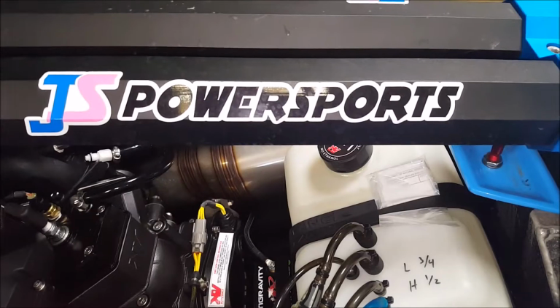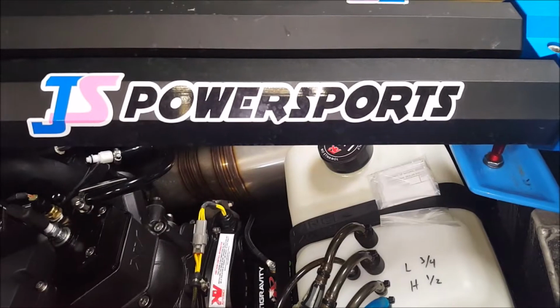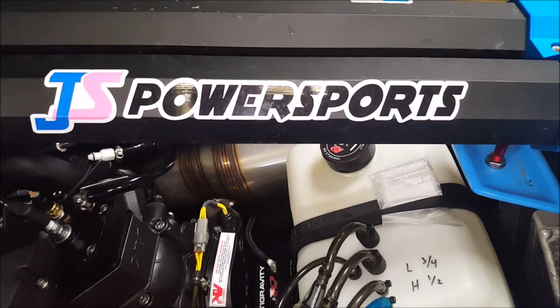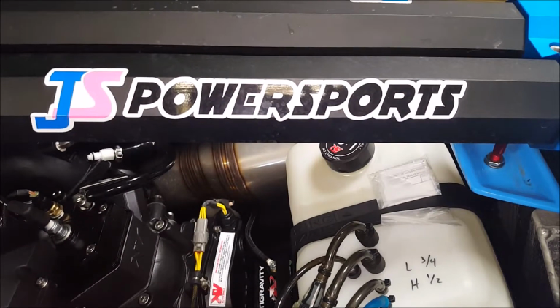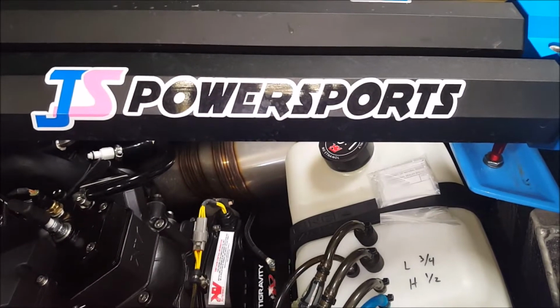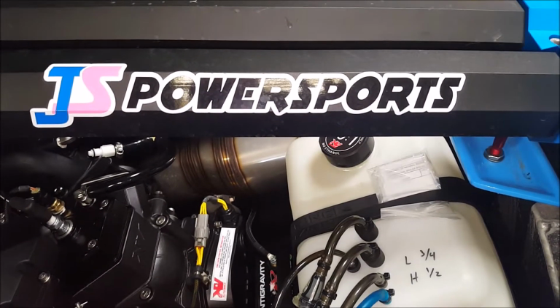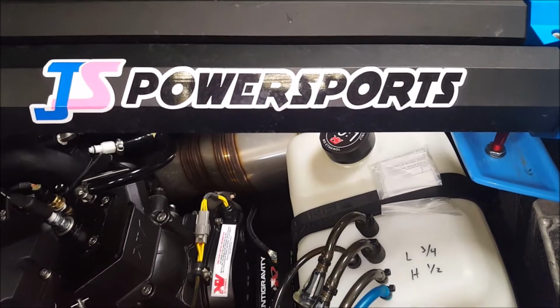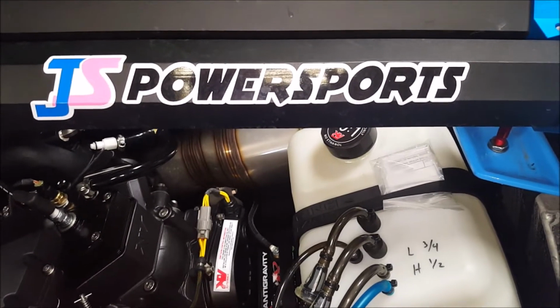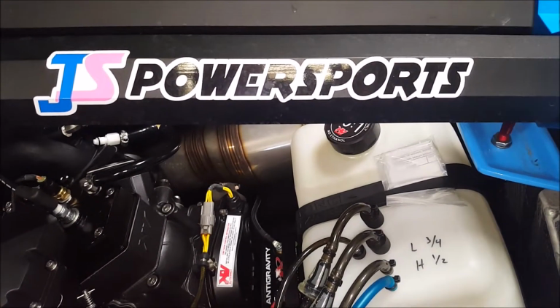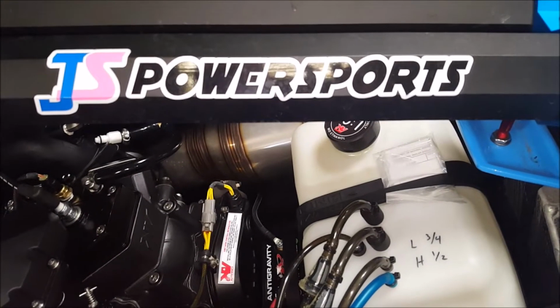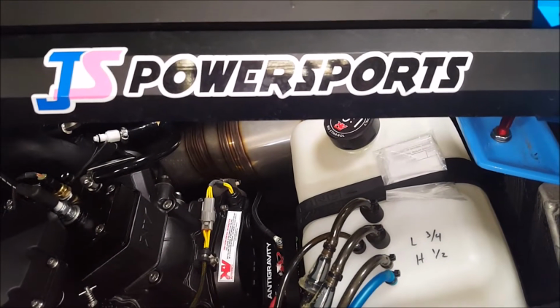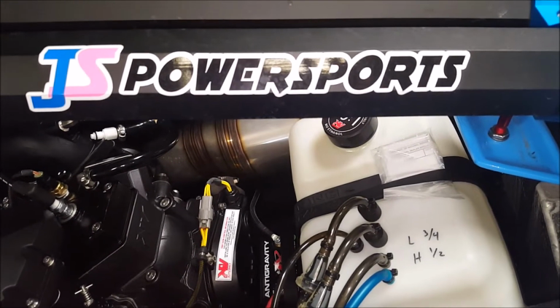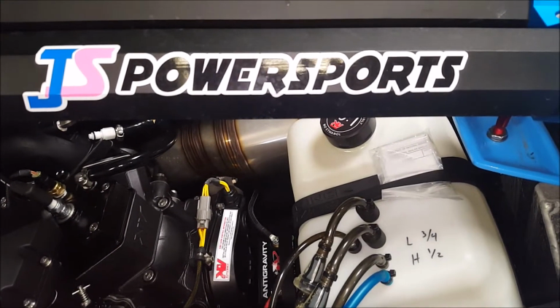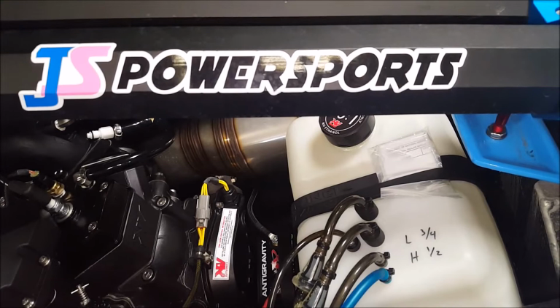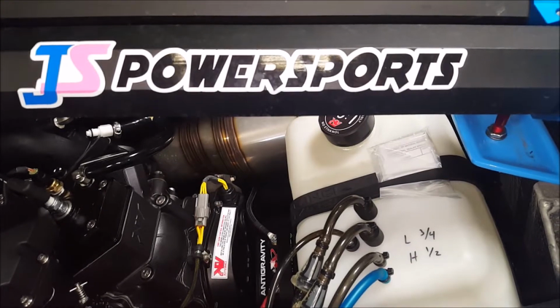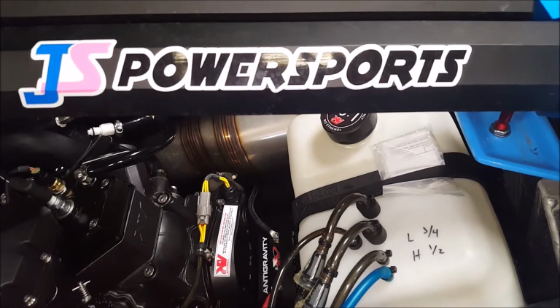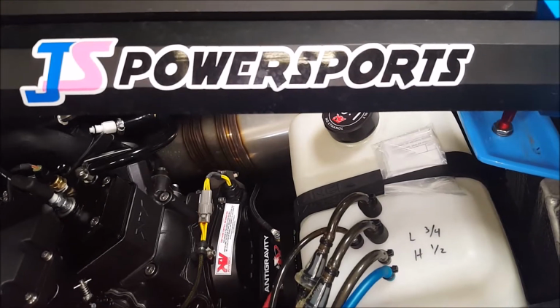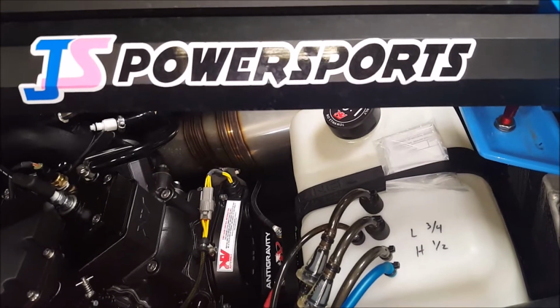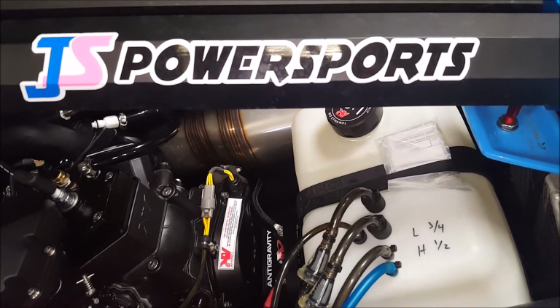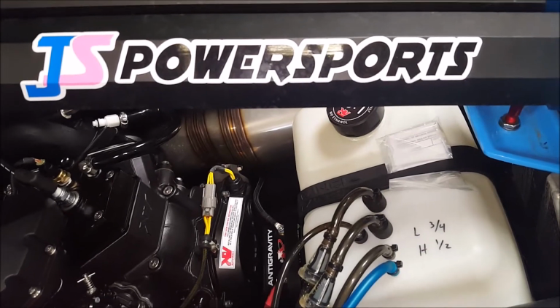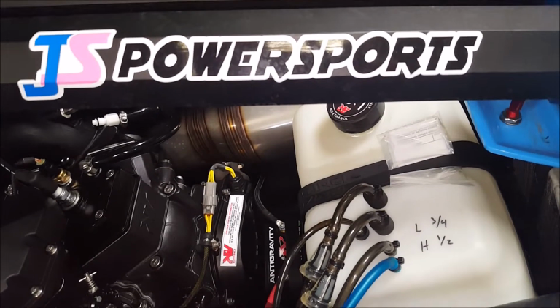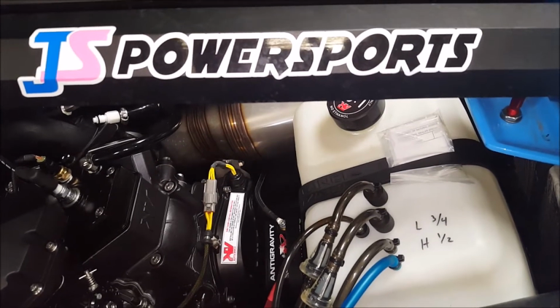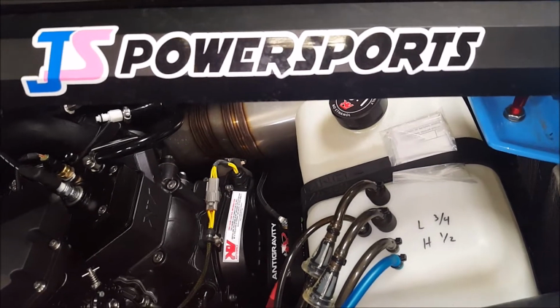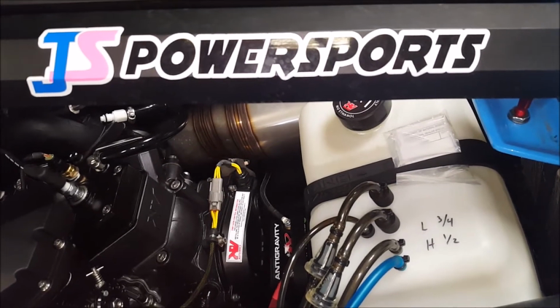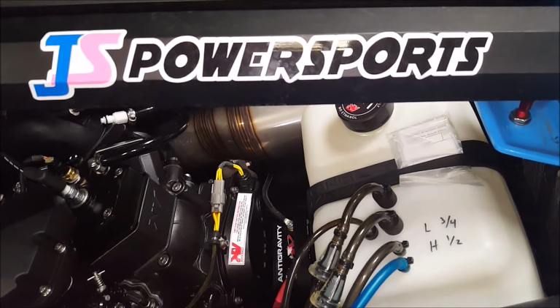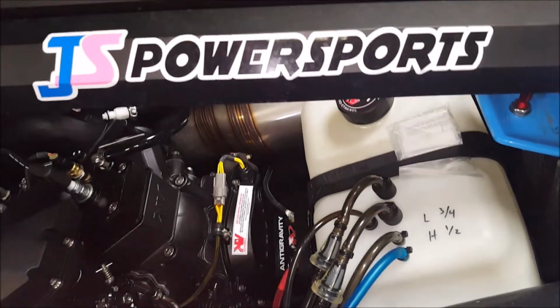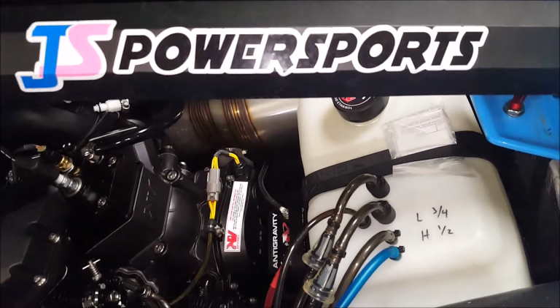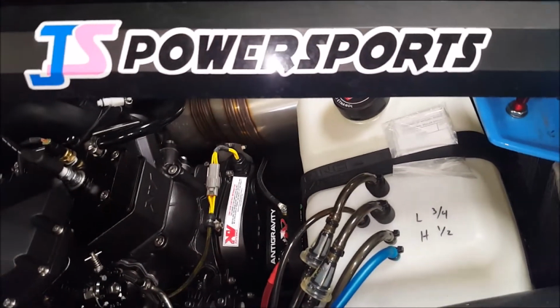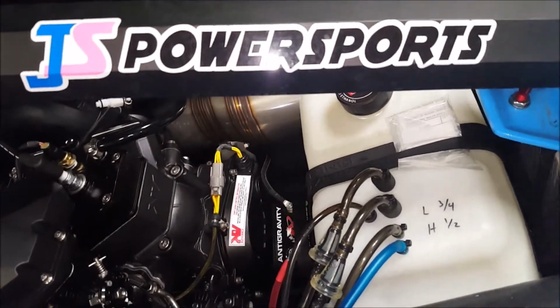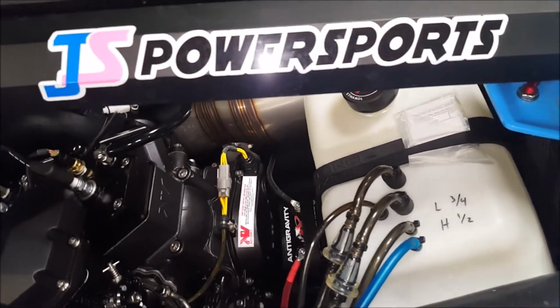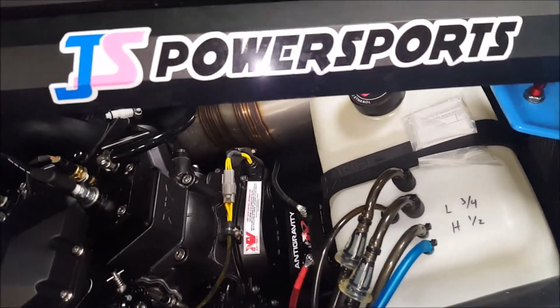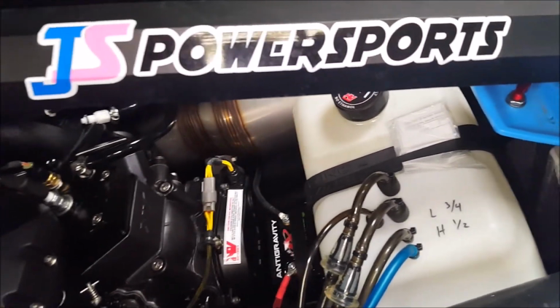Hi everyone, Nathan here from JSPowersports. I'm going to shoot a quick video today about the fuel system on a carb-carbureted jet ski.